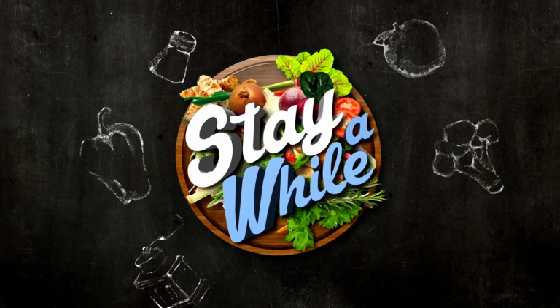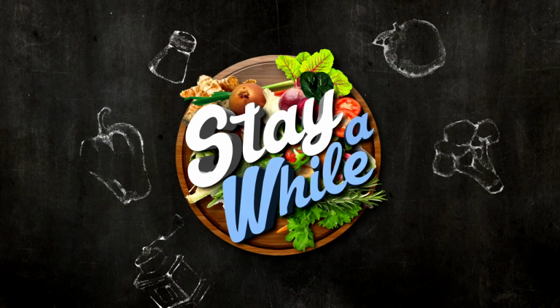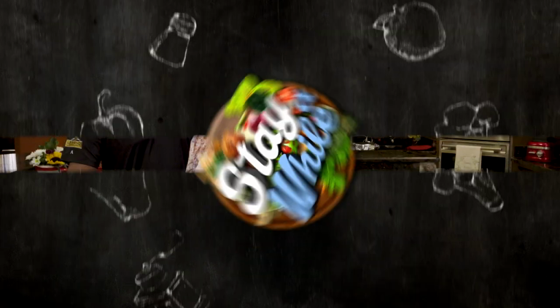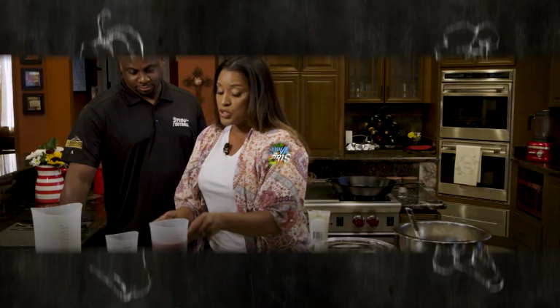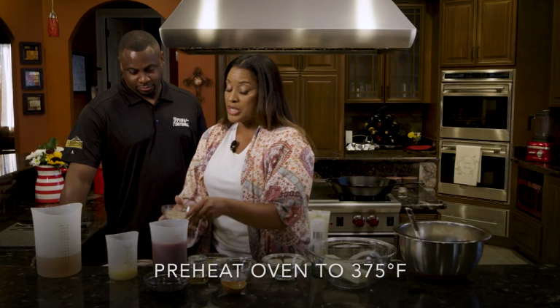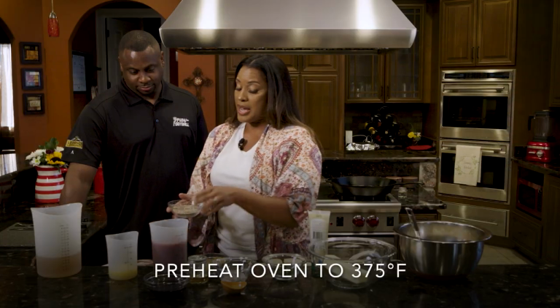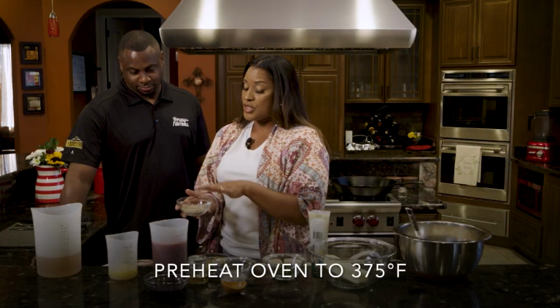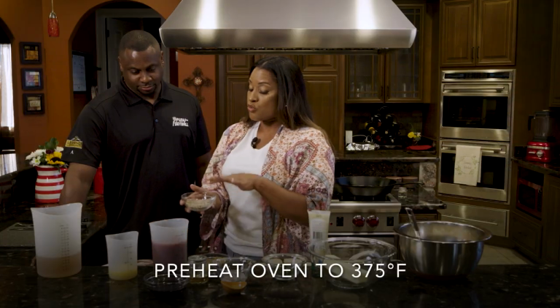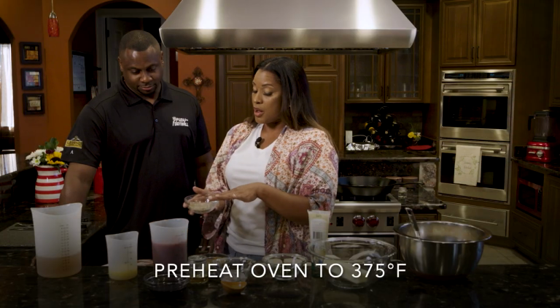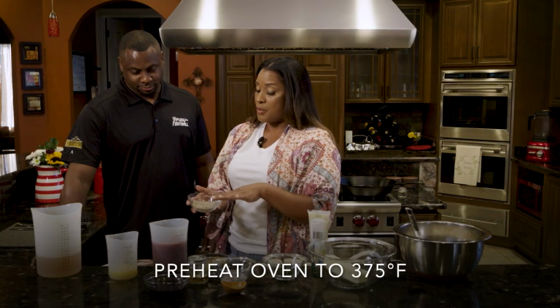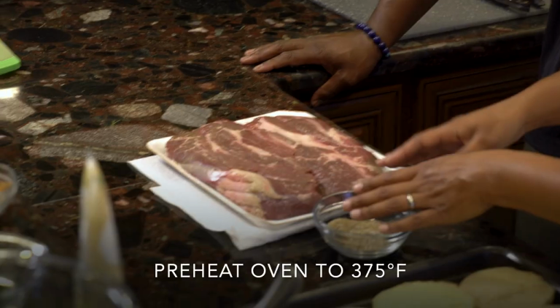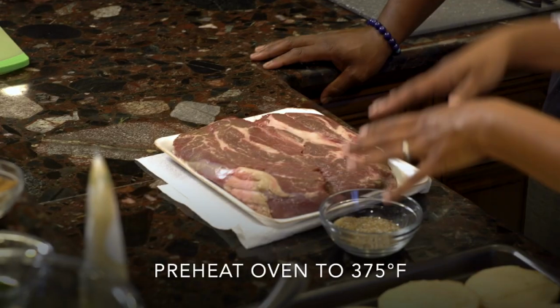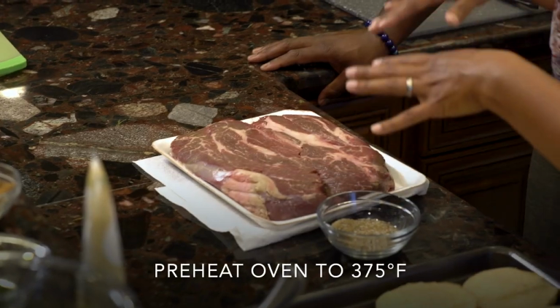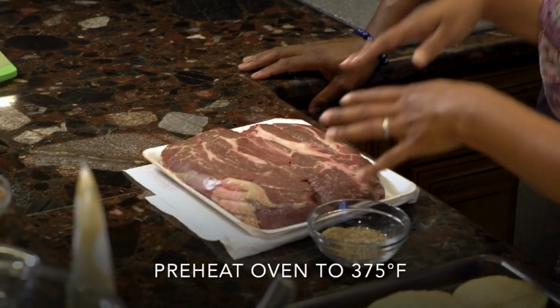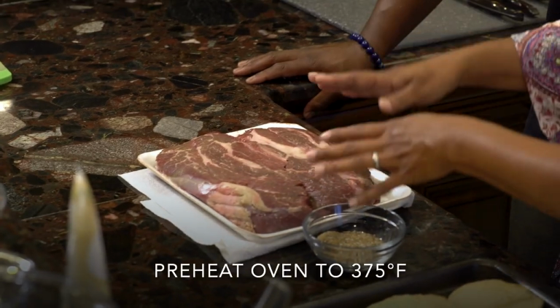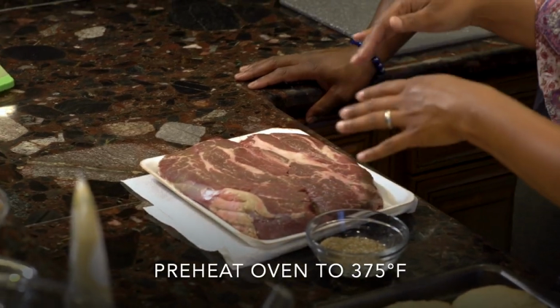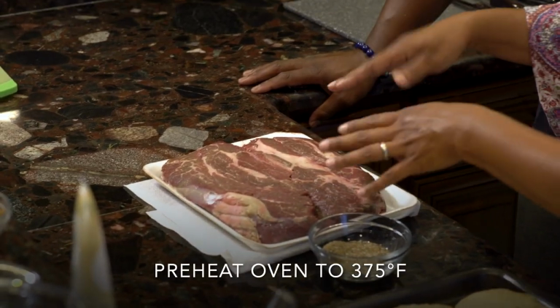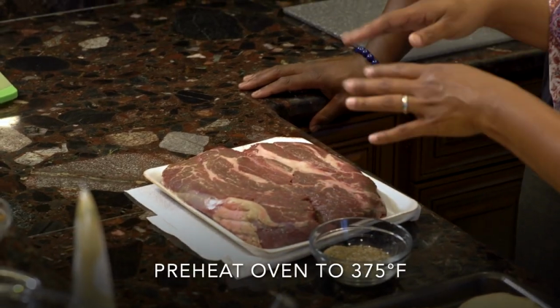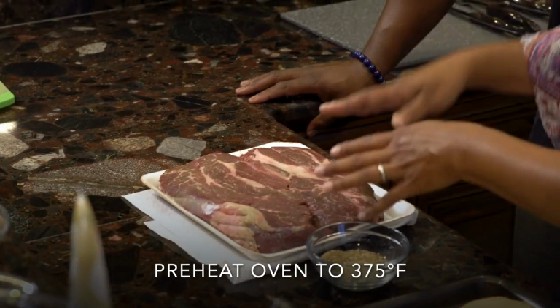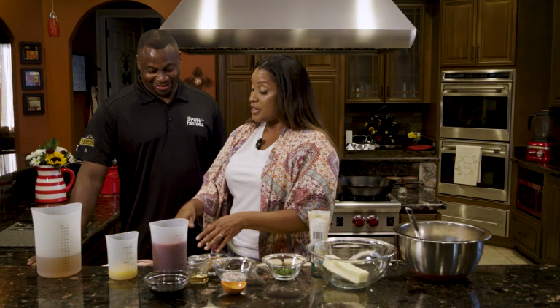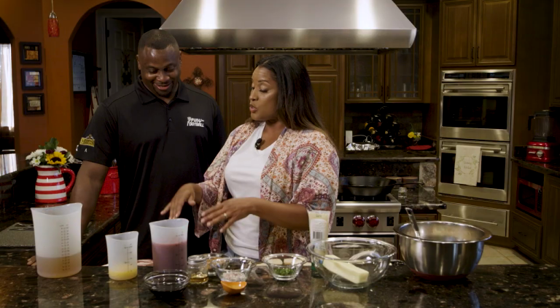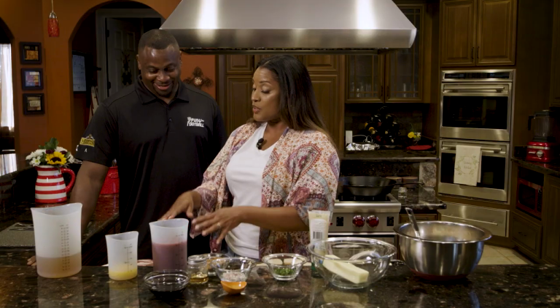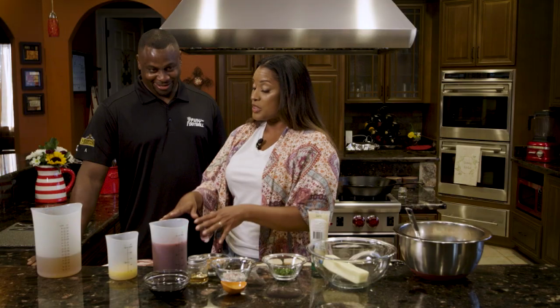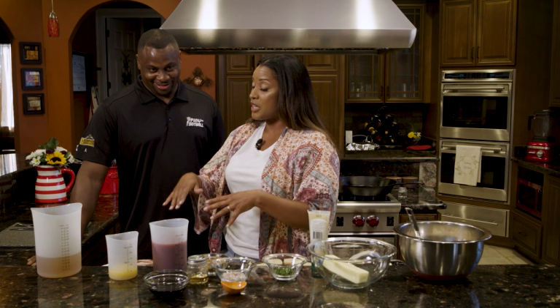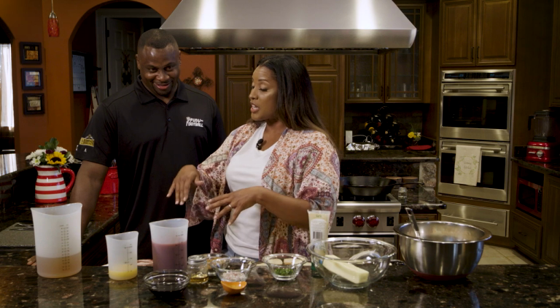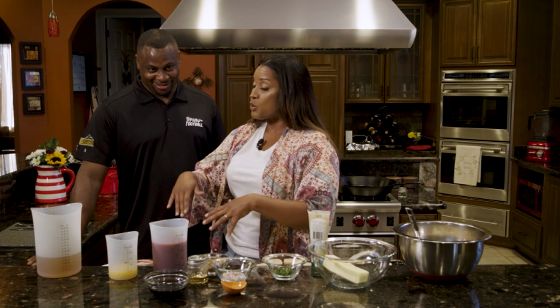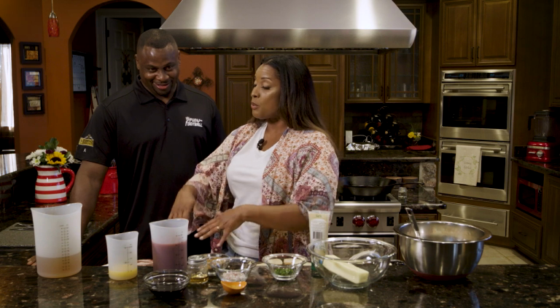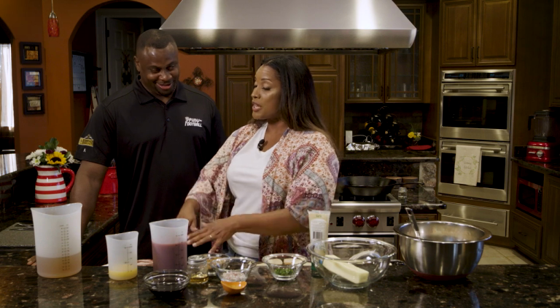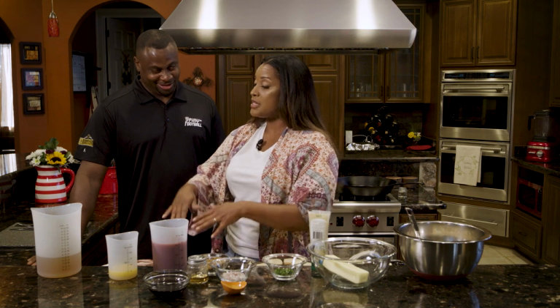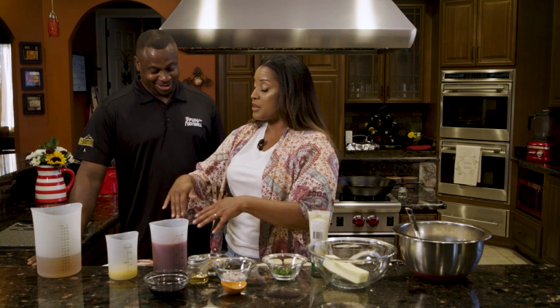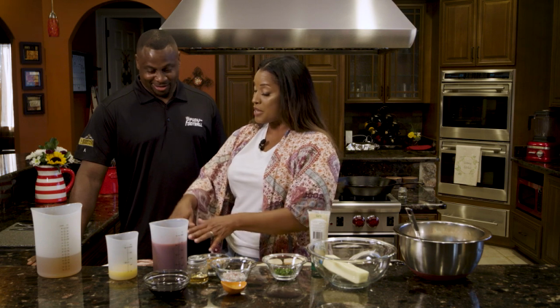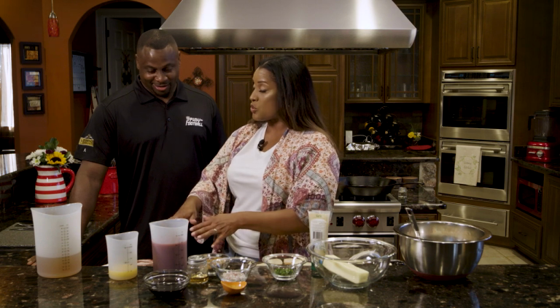So I want you to take this rub — I need you to press it into the meat, no different than like if you were breaking down a muscle.